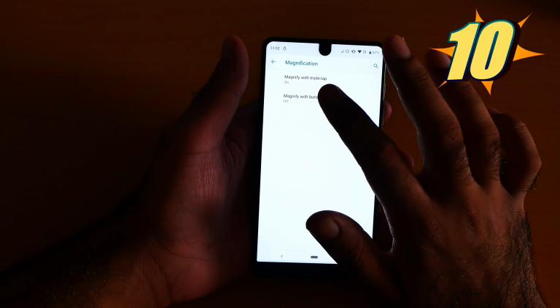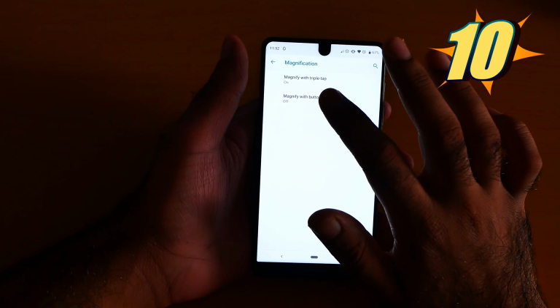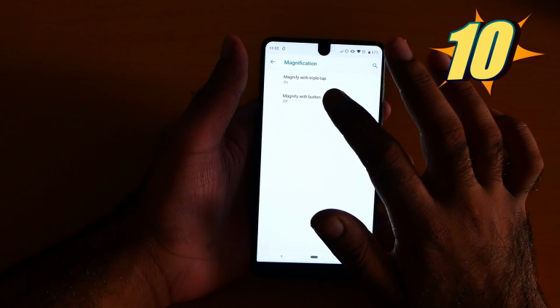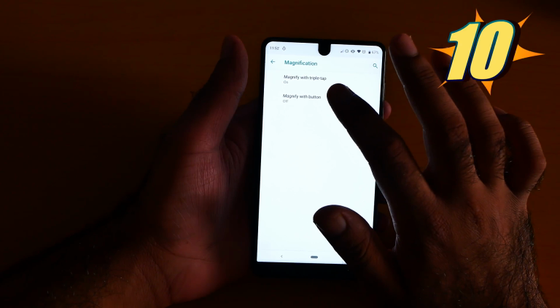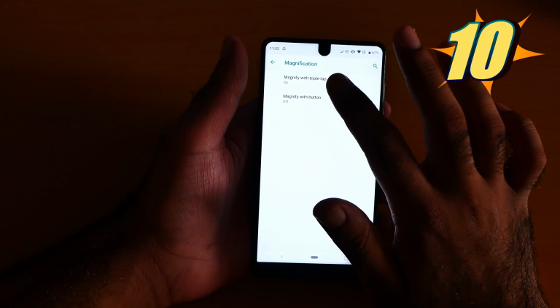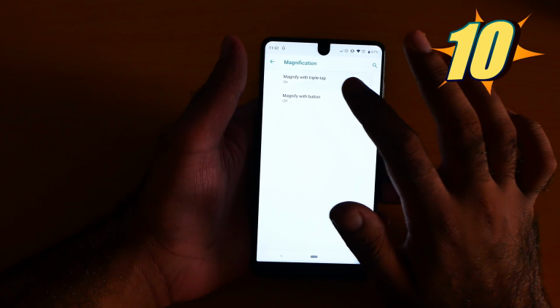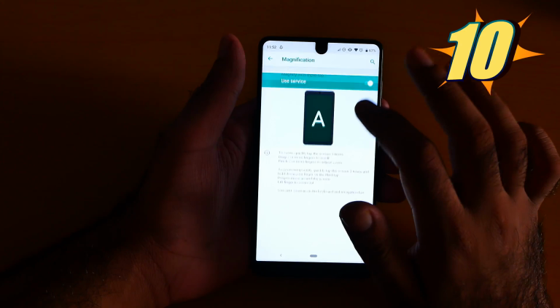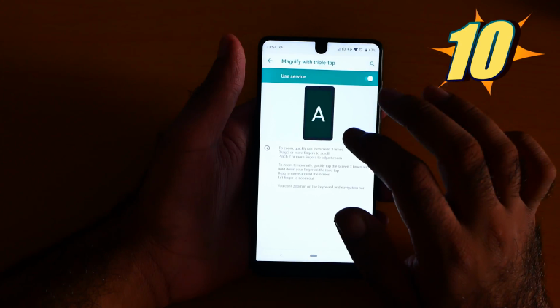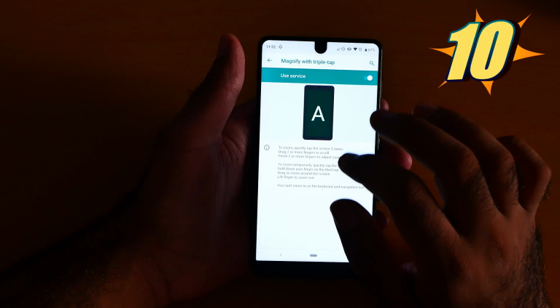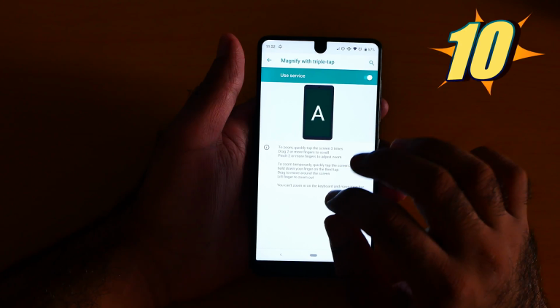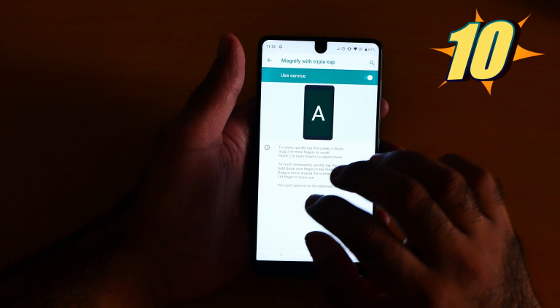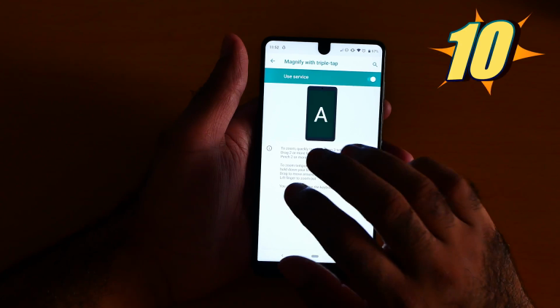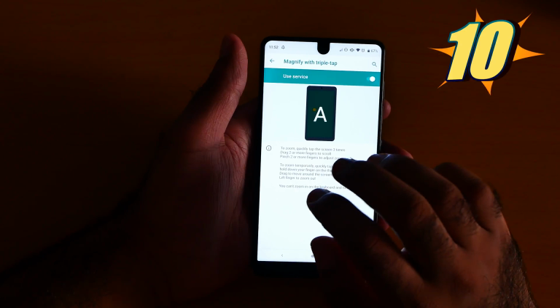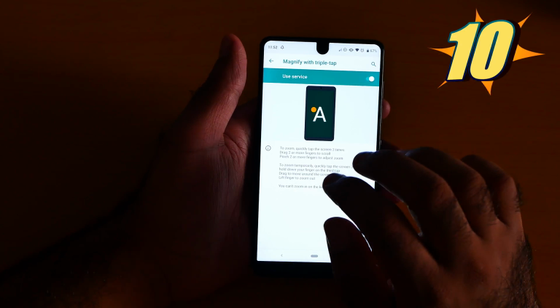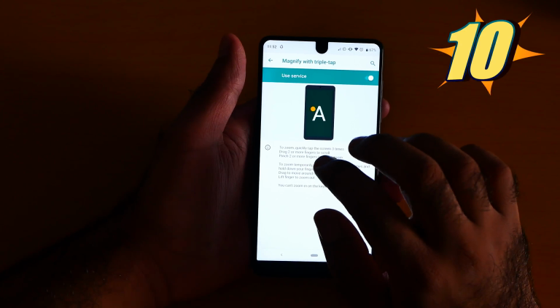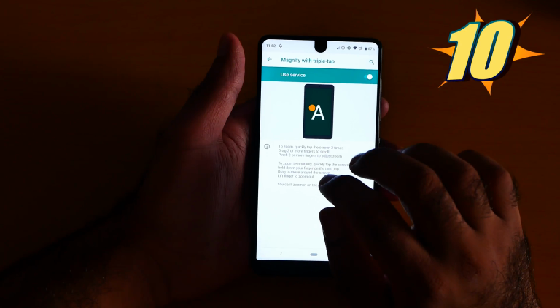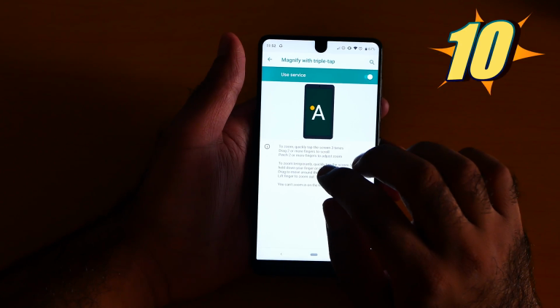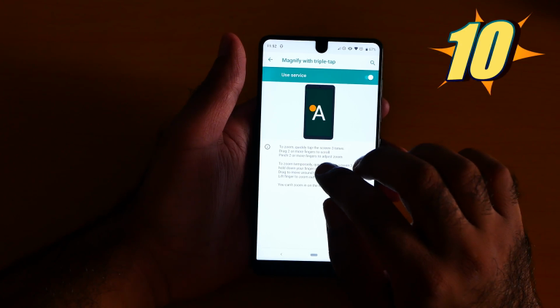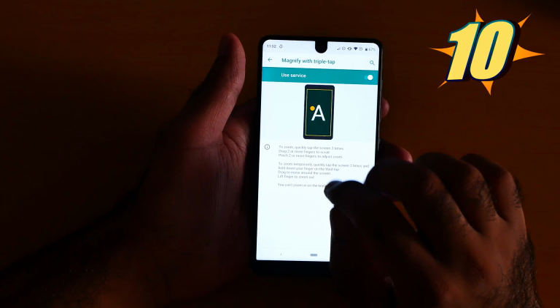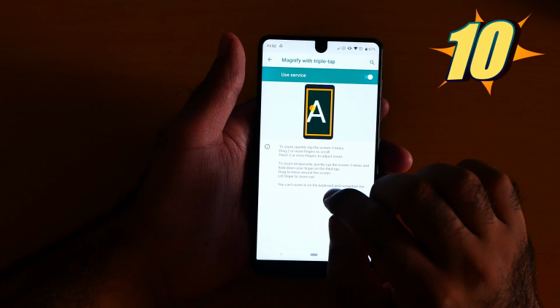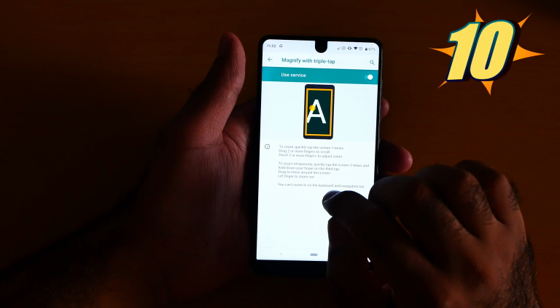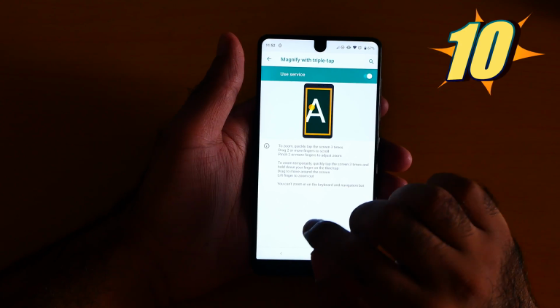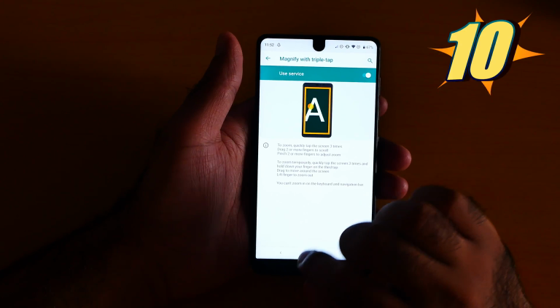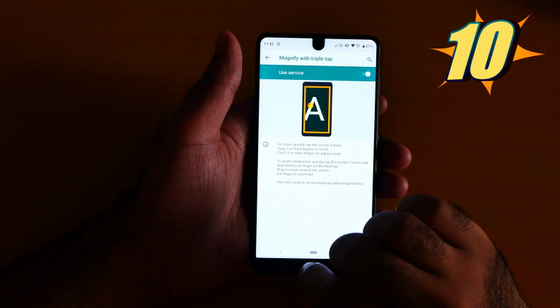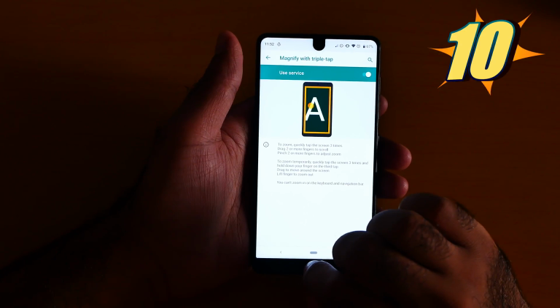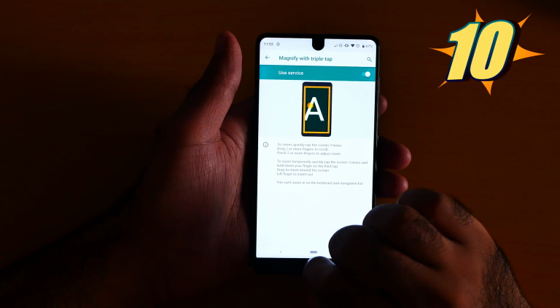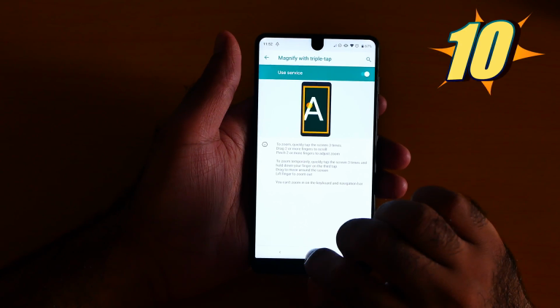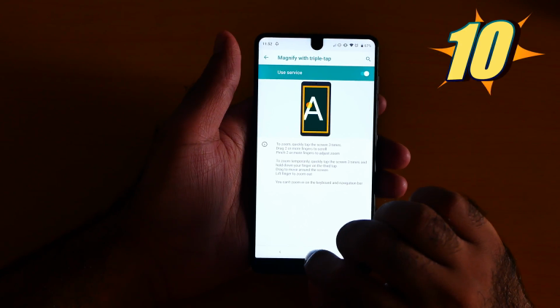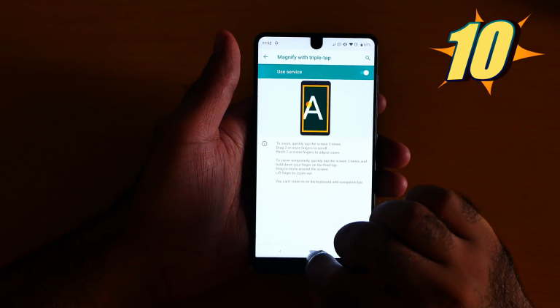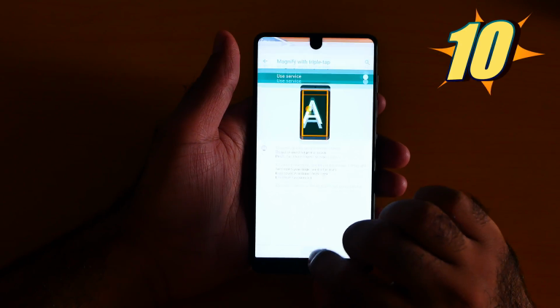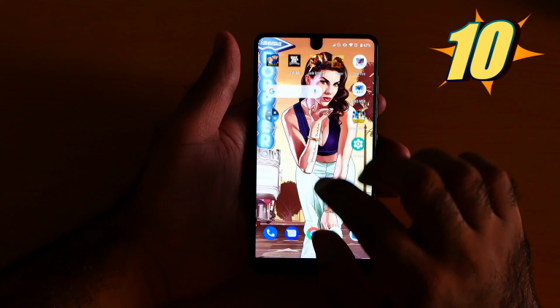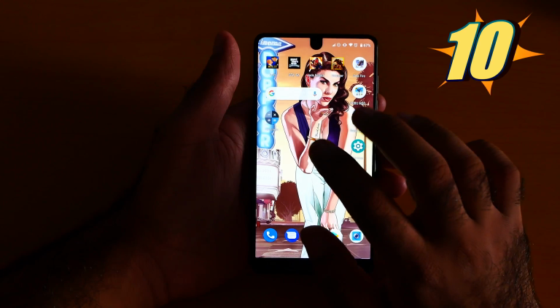To use the magnification gesture, you have to triple tap. To zoom, quickly tap the screen 3 times. You see, it zooms in.